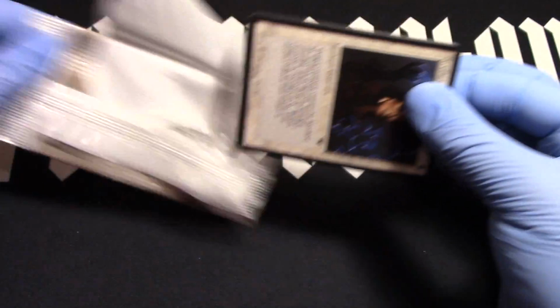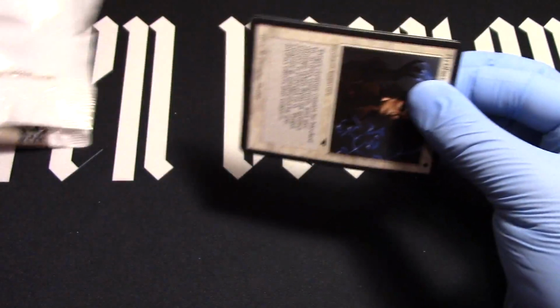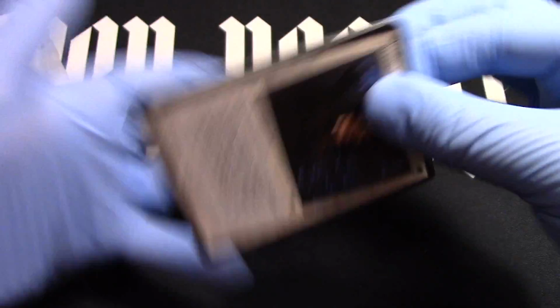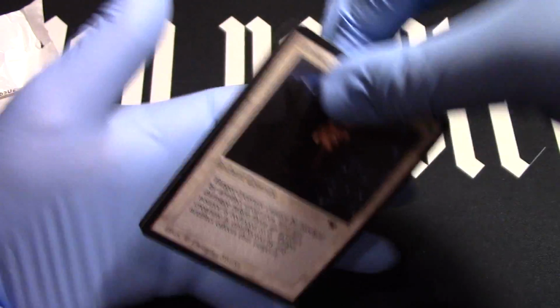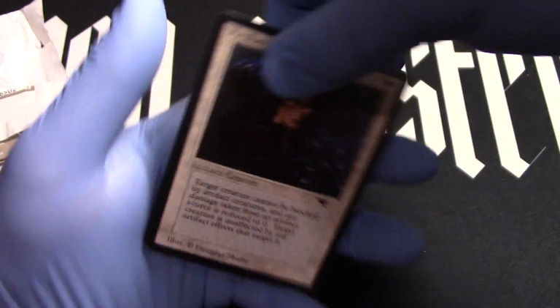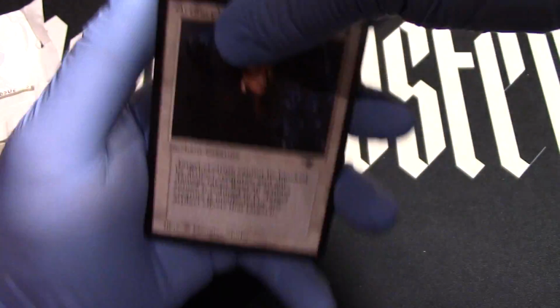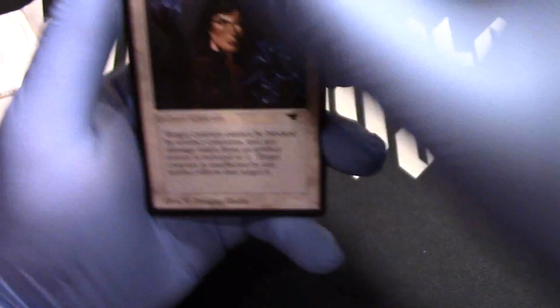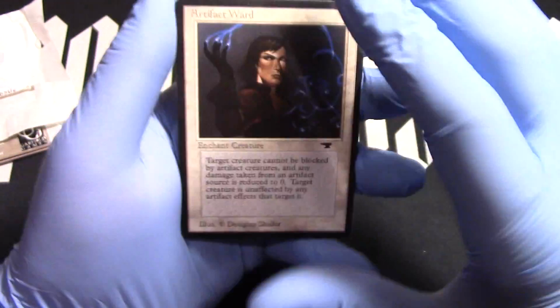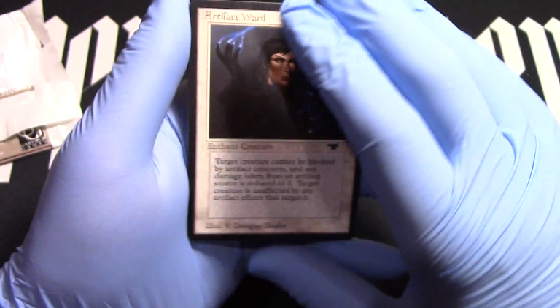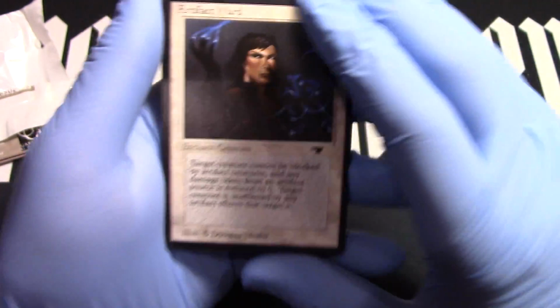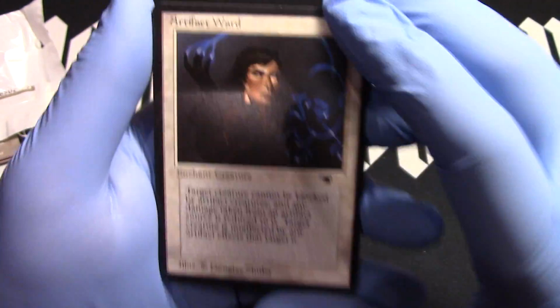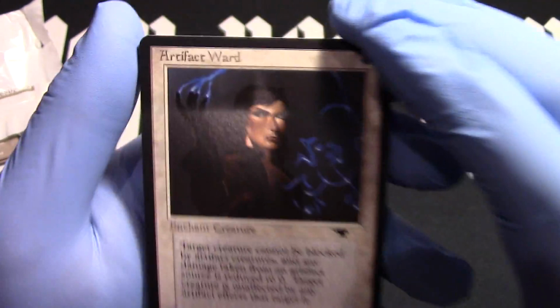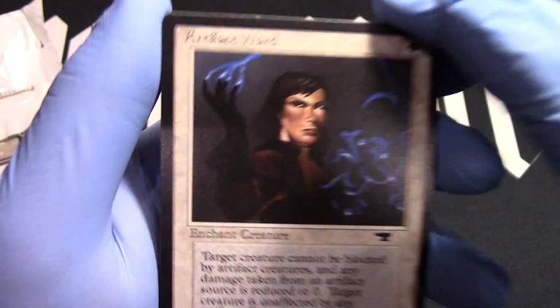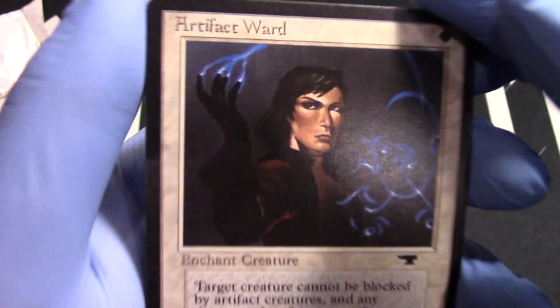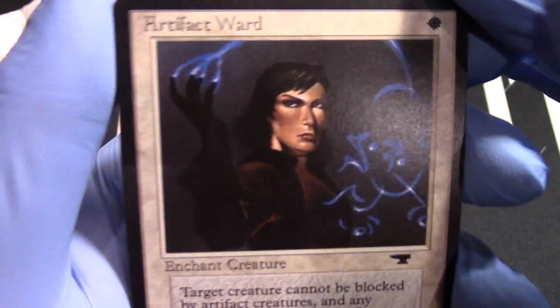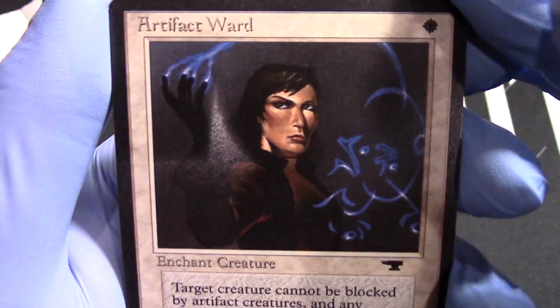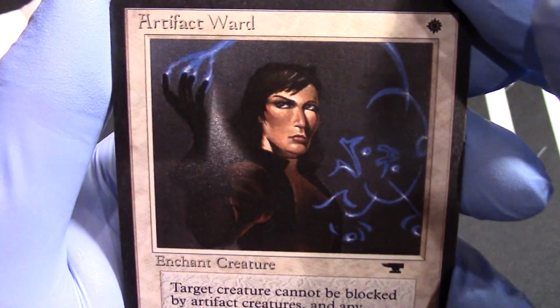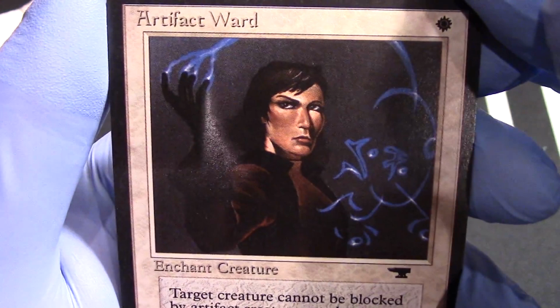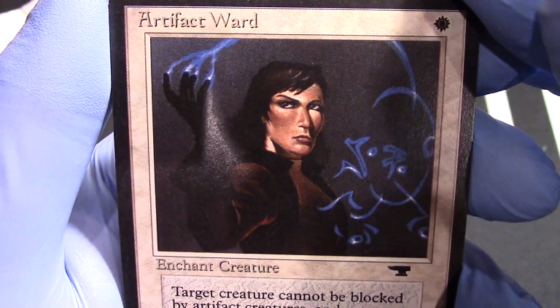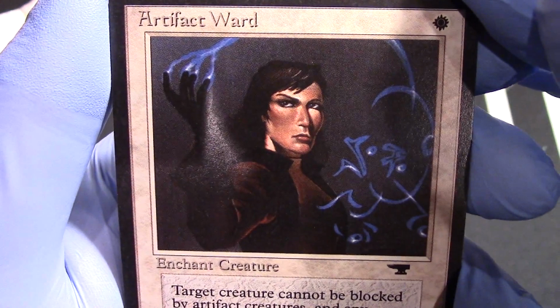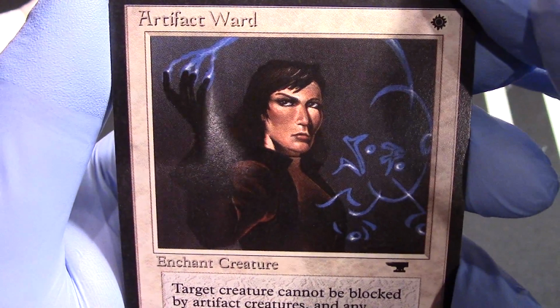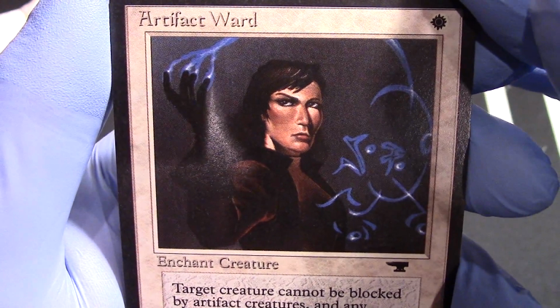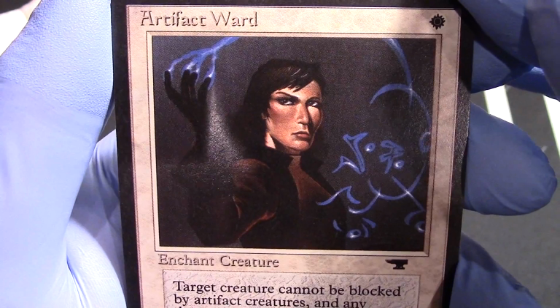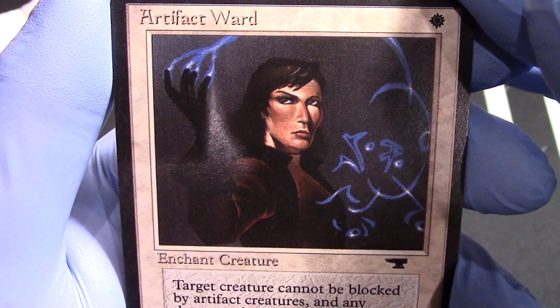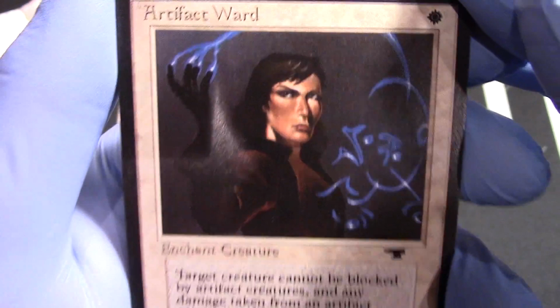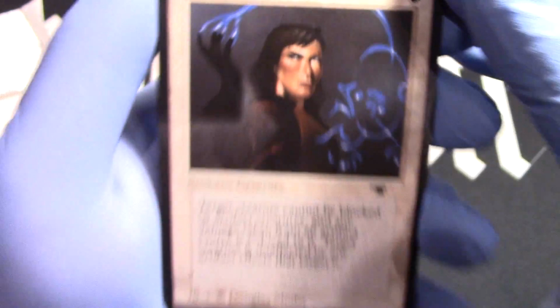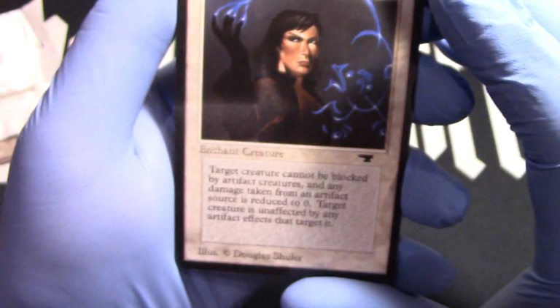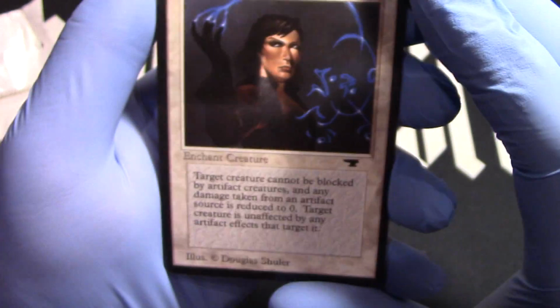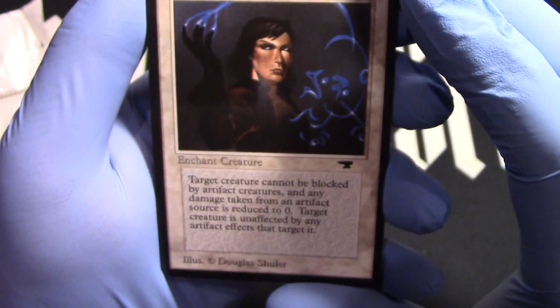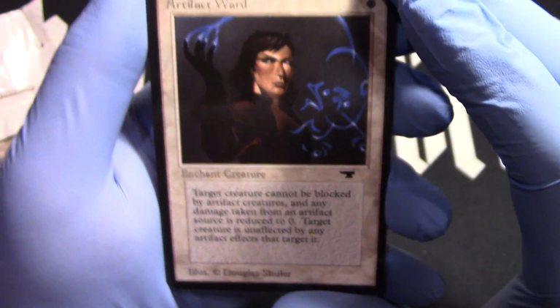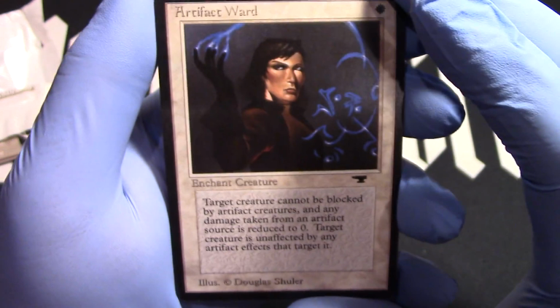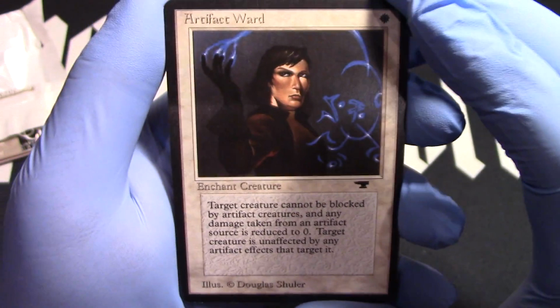Artifact Ward. There it is. Look at that. Artifact Ward. So fantastic.